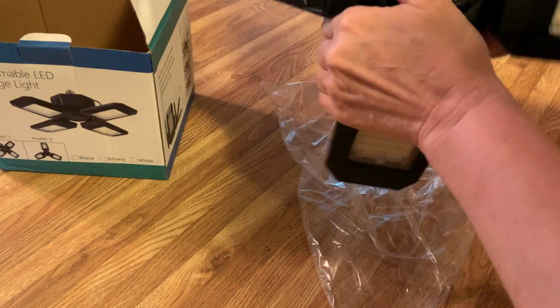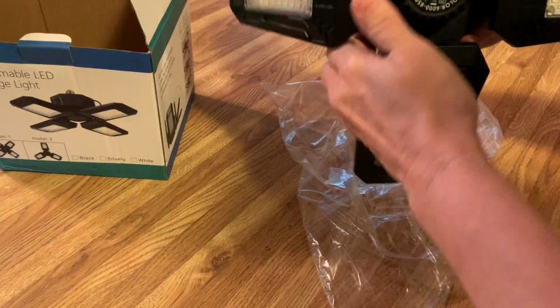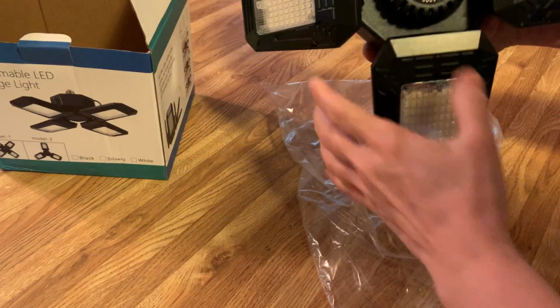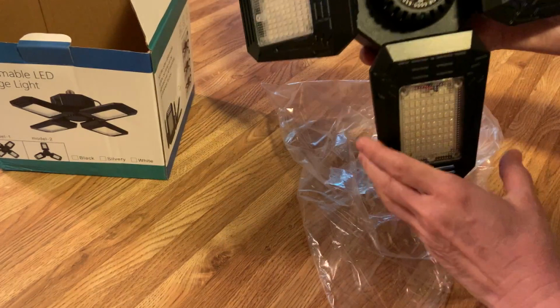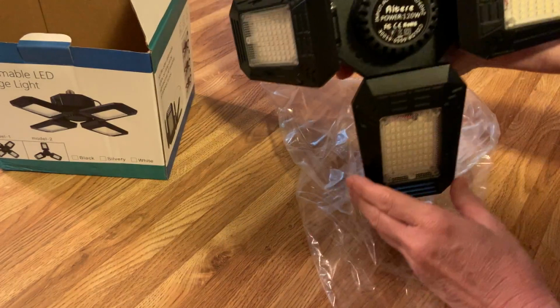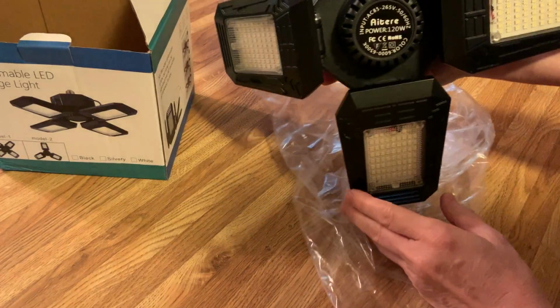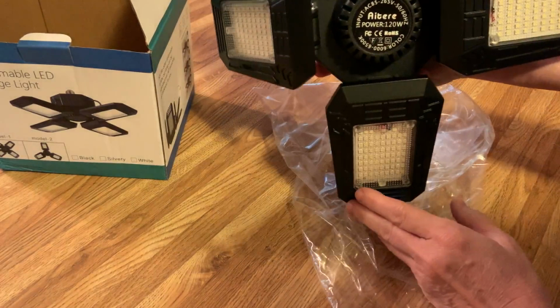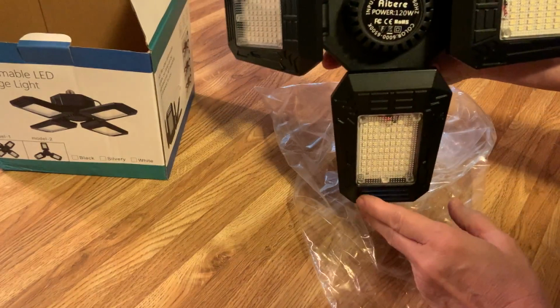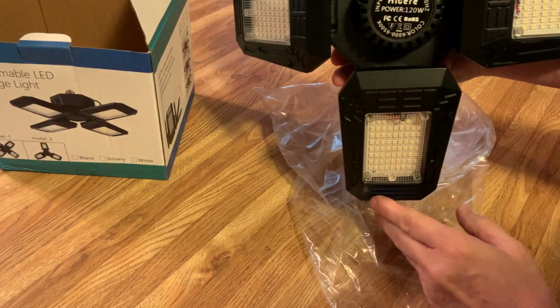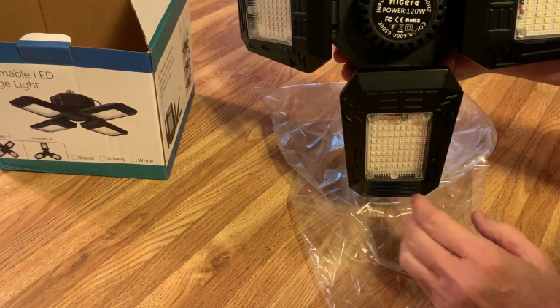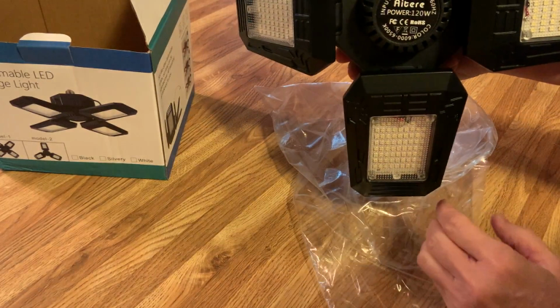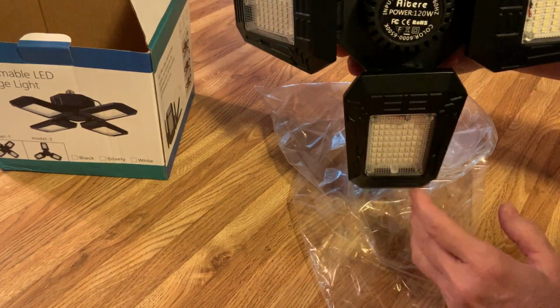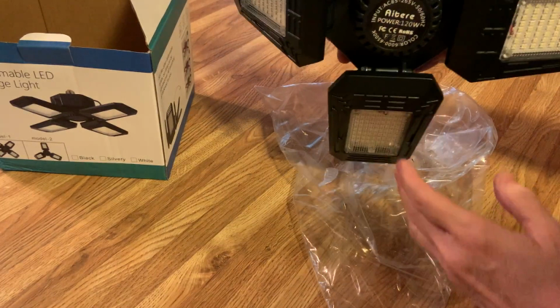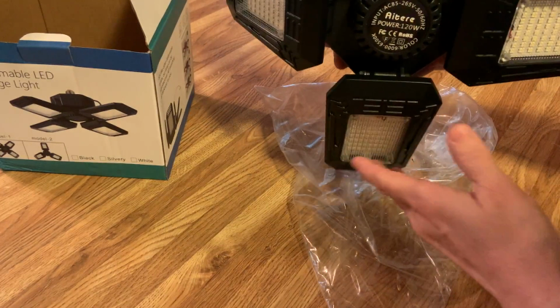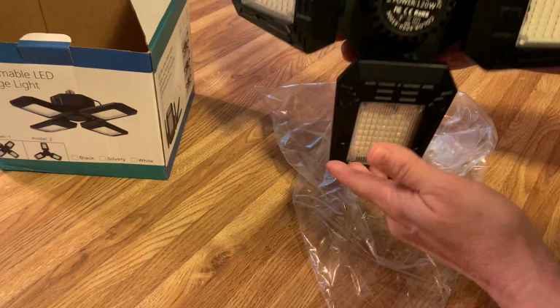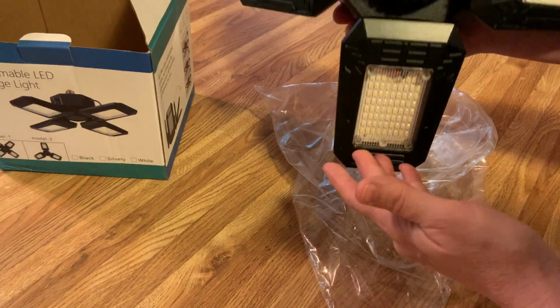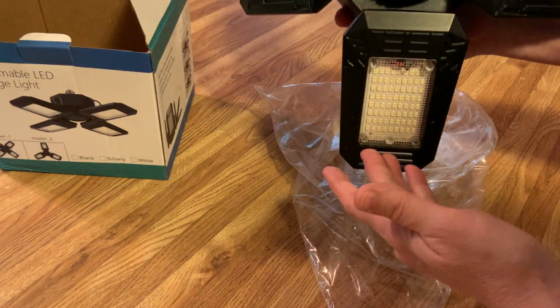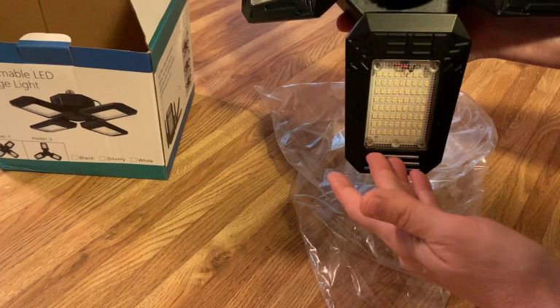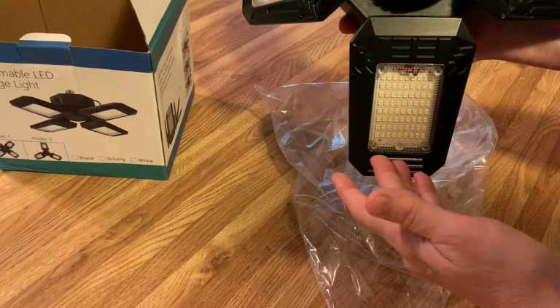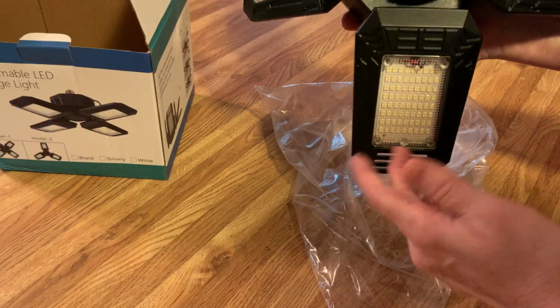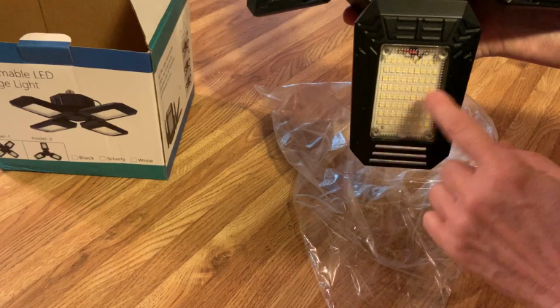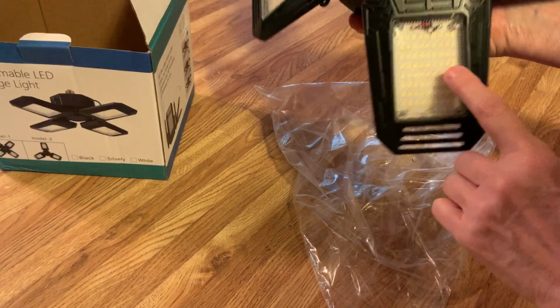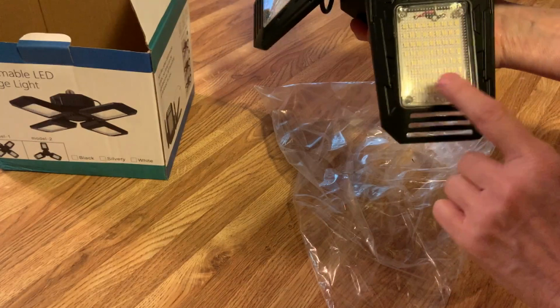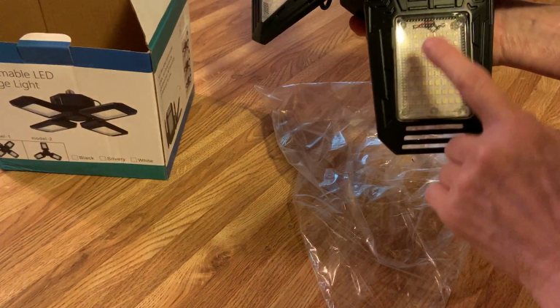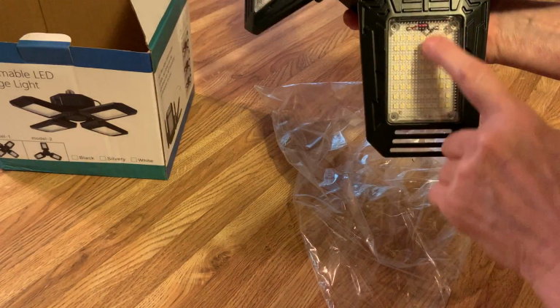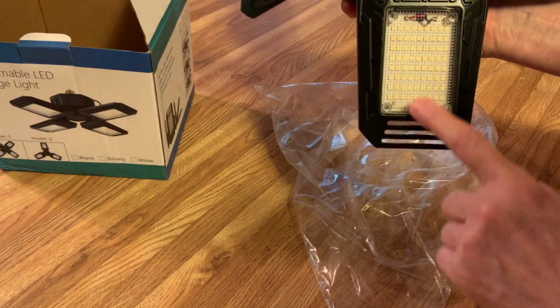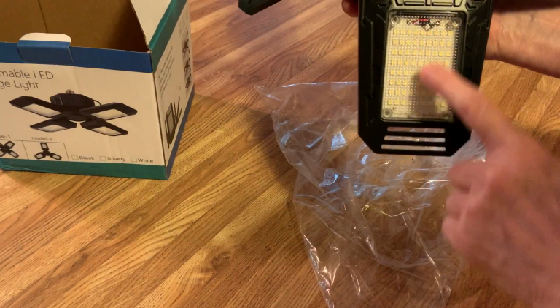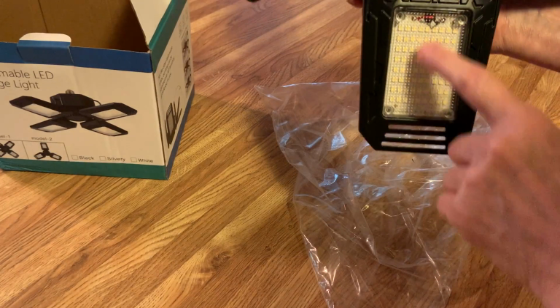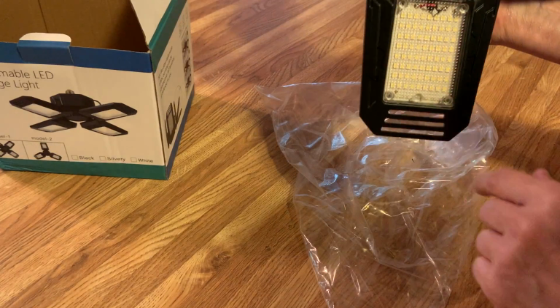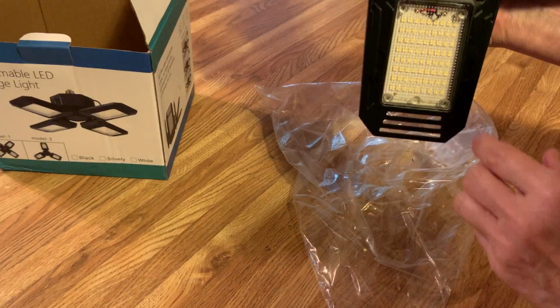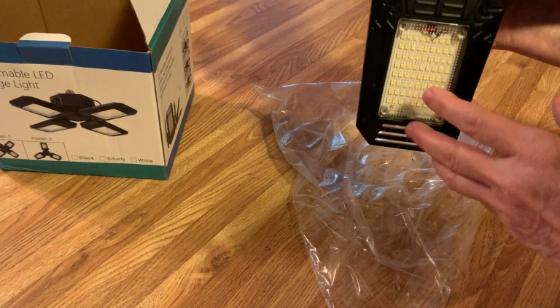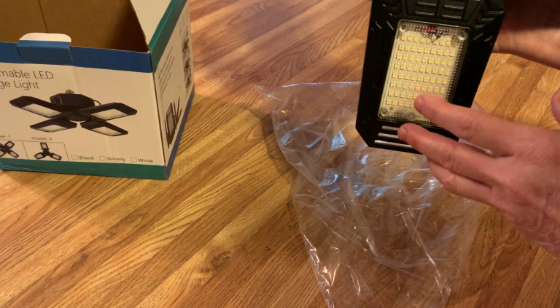It looks like it's really heavy-duty. It feels good. It looks like it's well-made. You can see the panels in here.